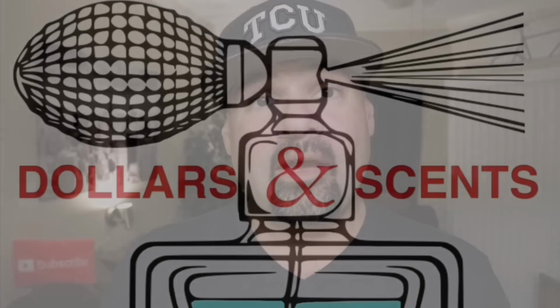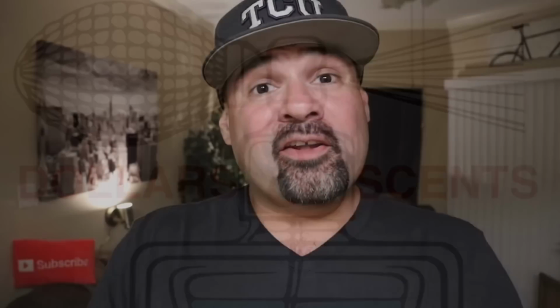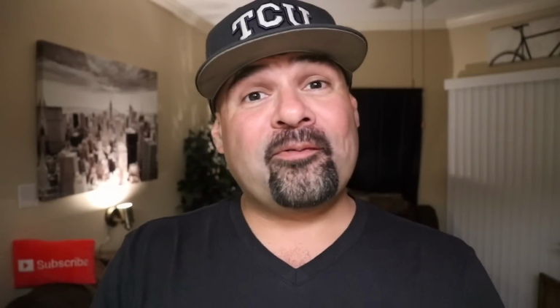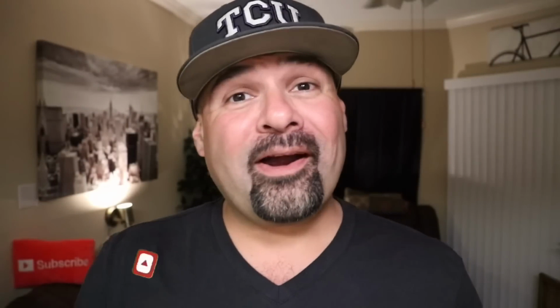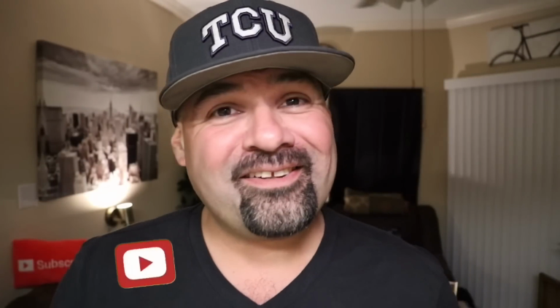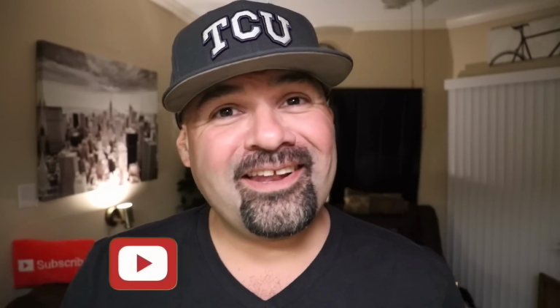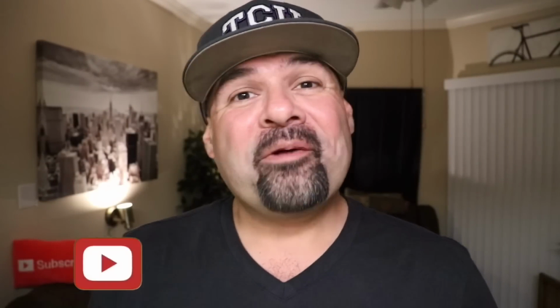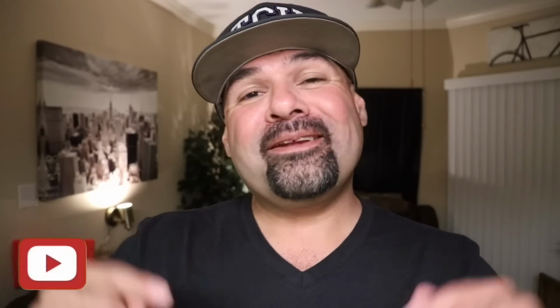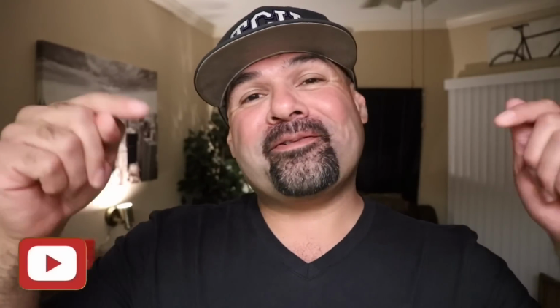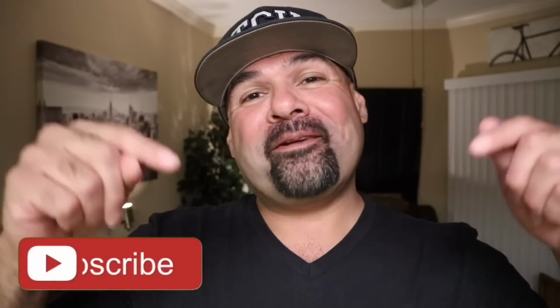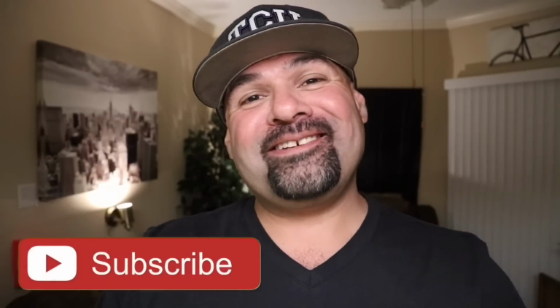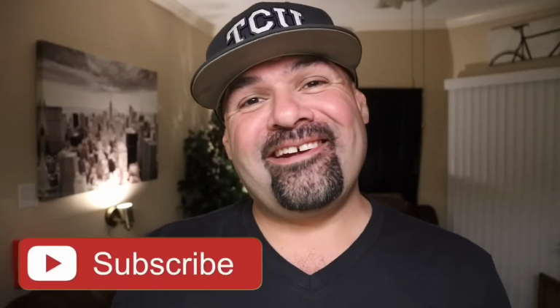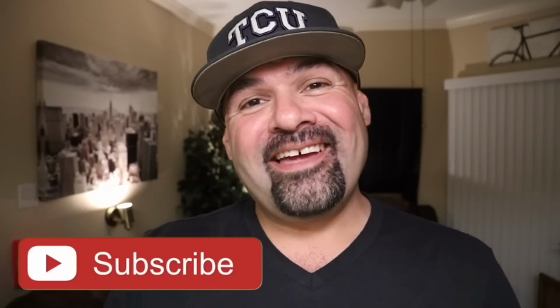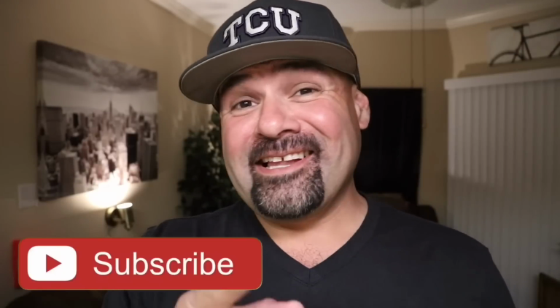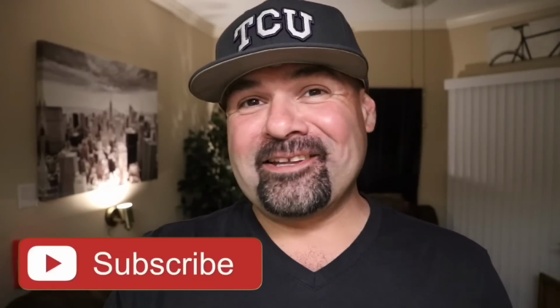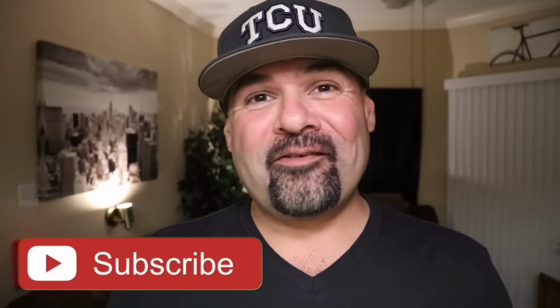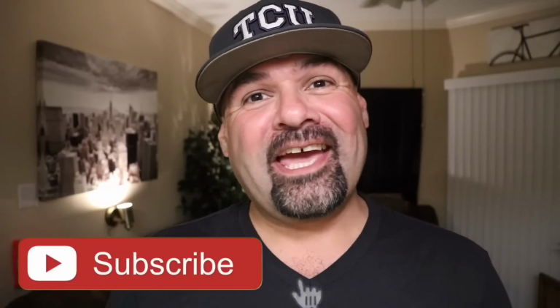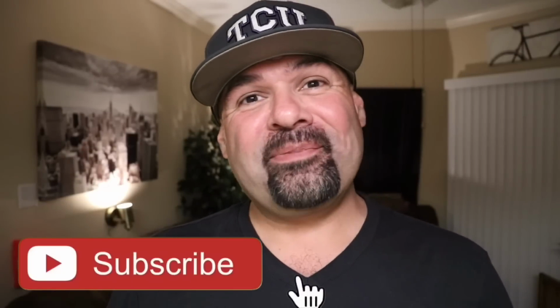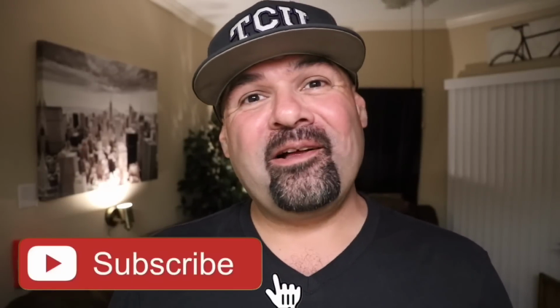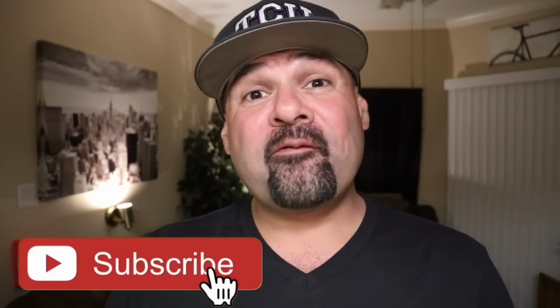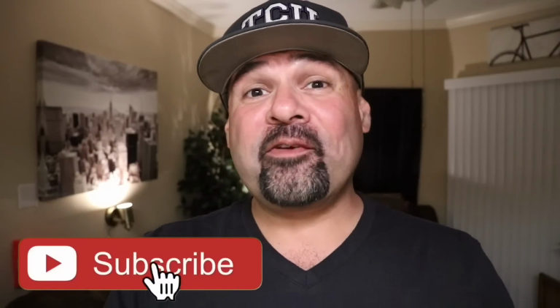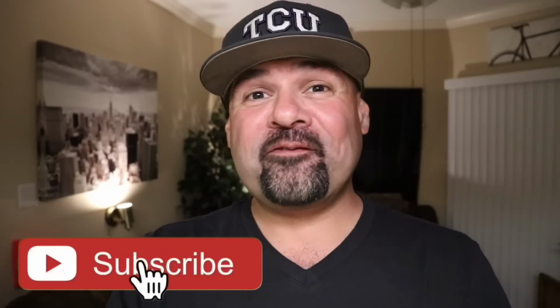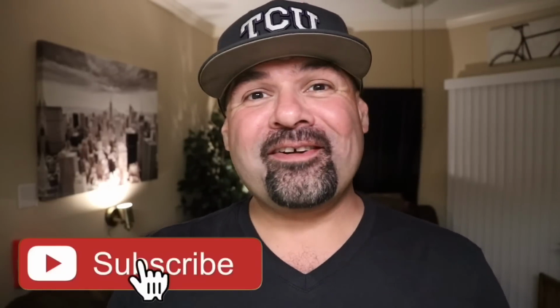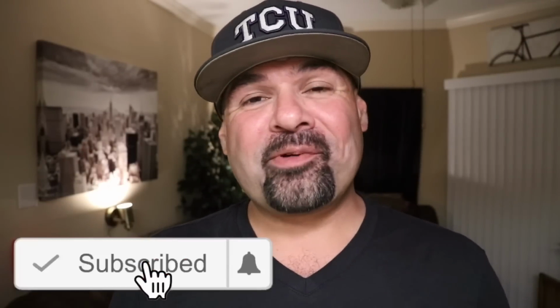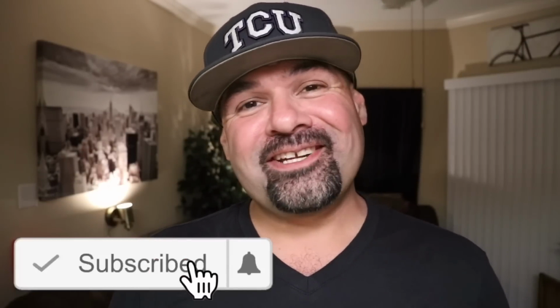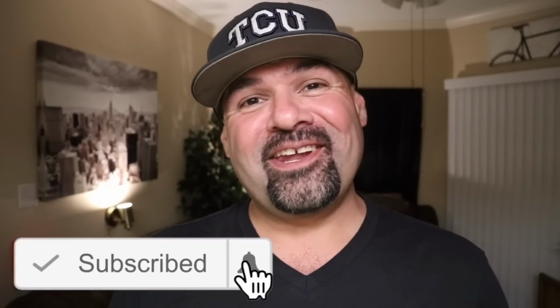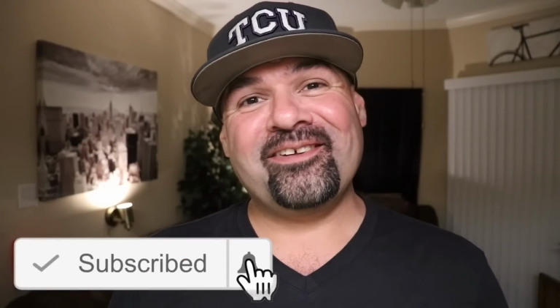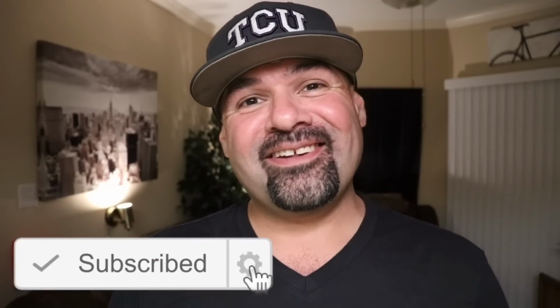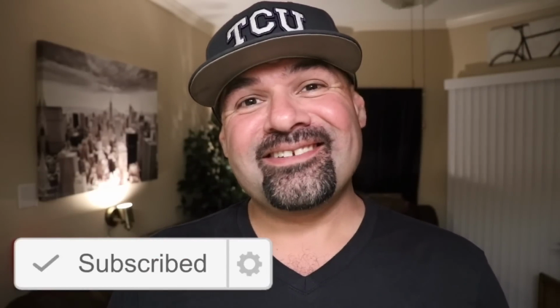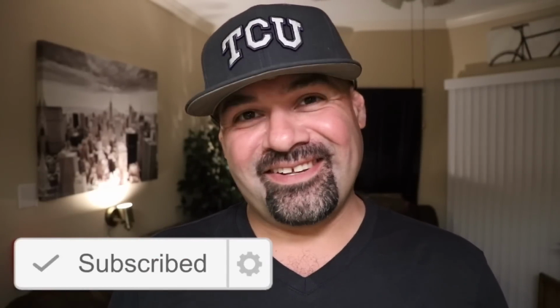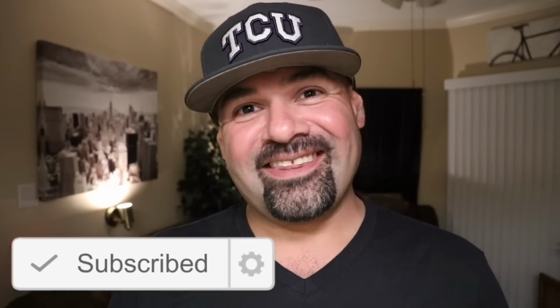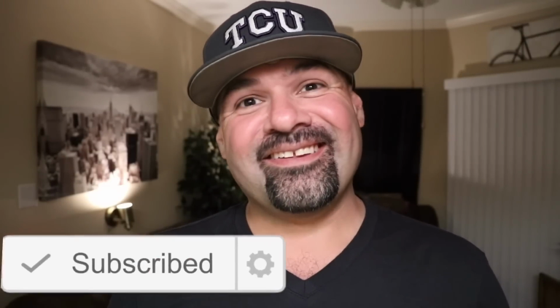Before I get started, please subscribe to my channel and click that notification bell for future first impressions videos just like this.